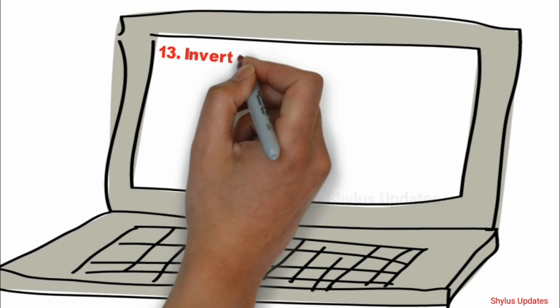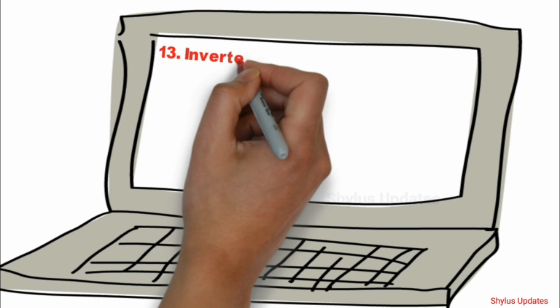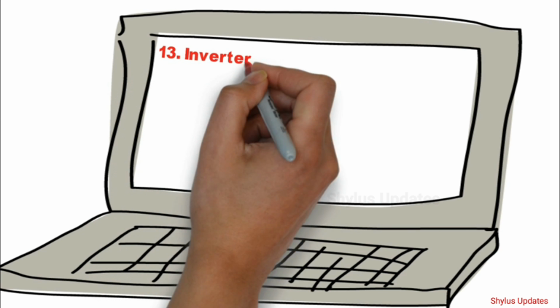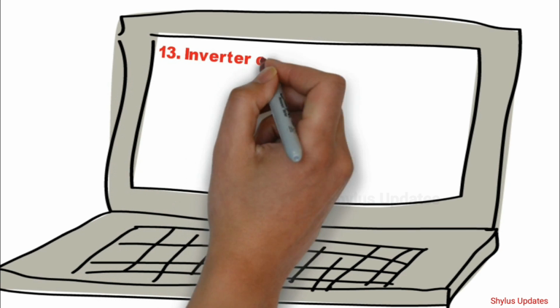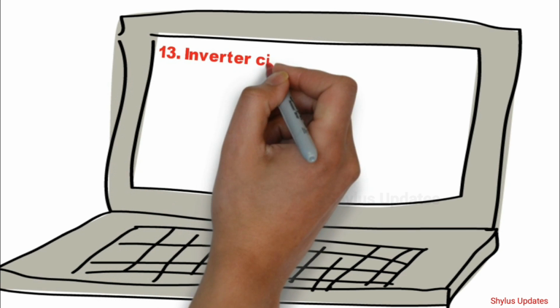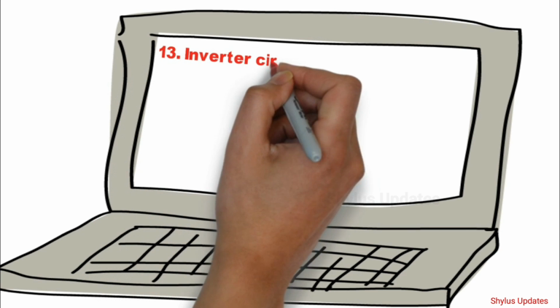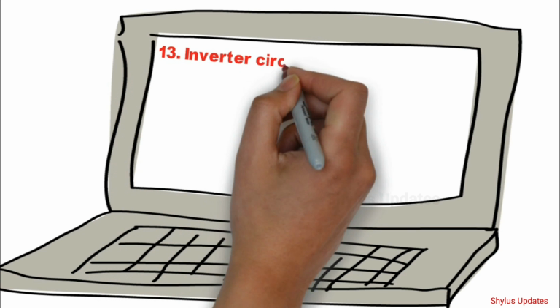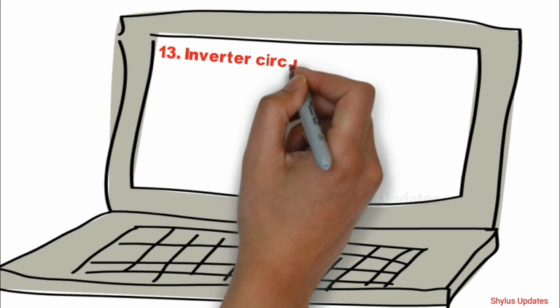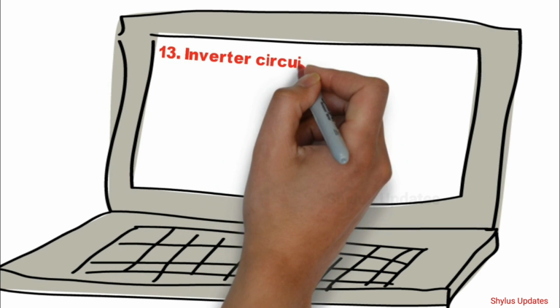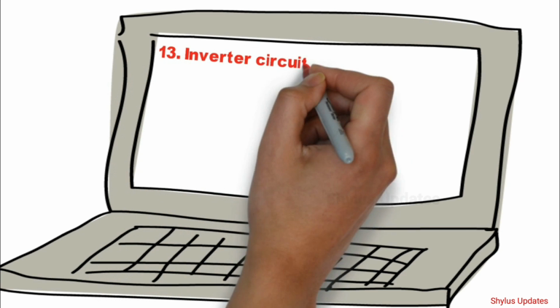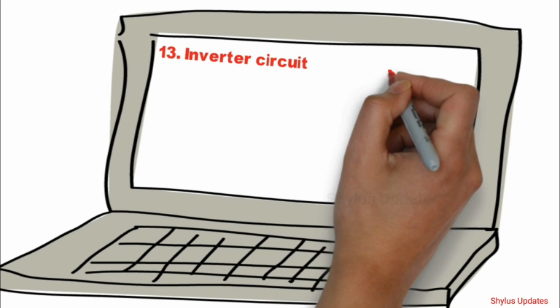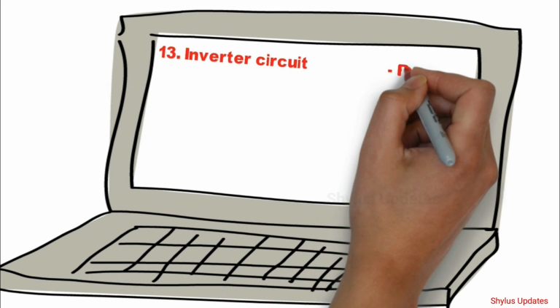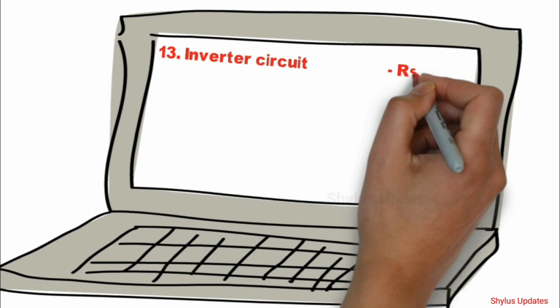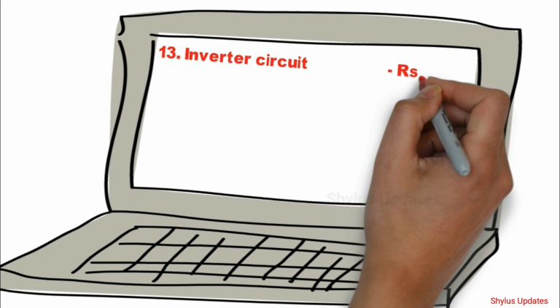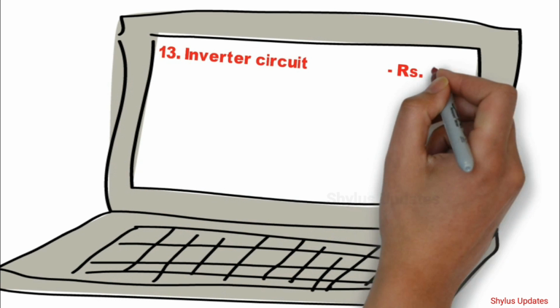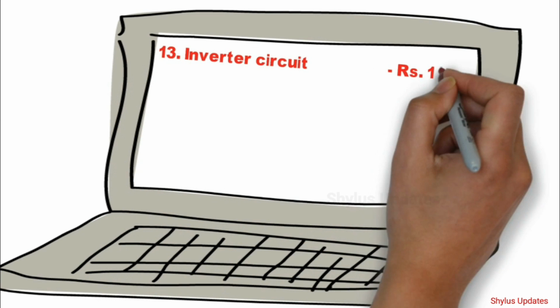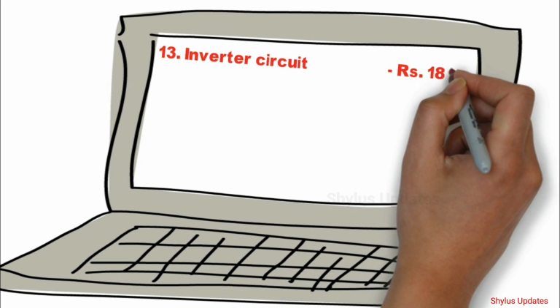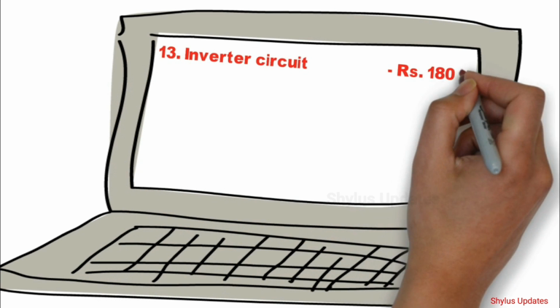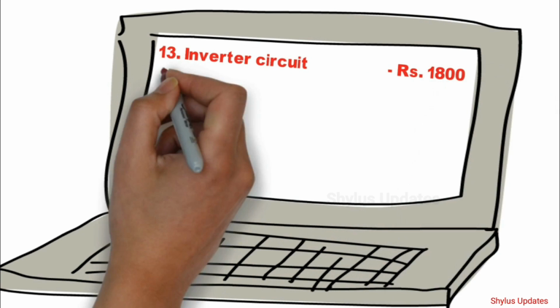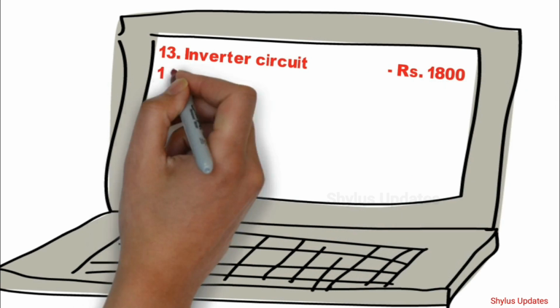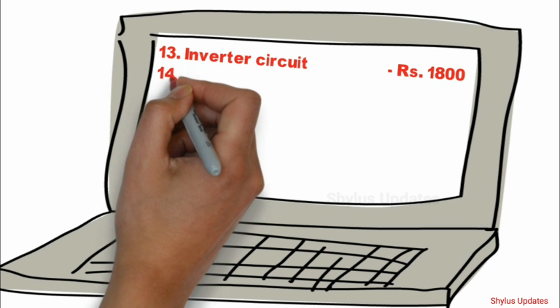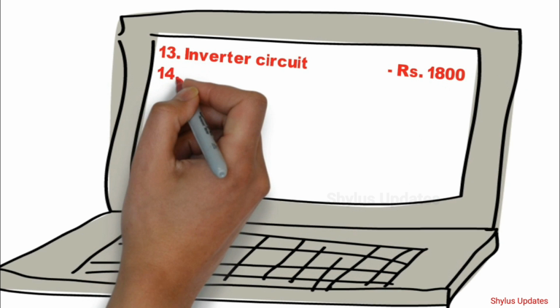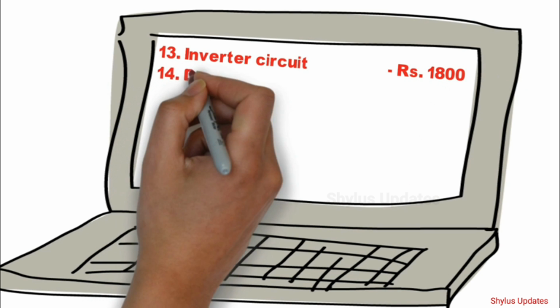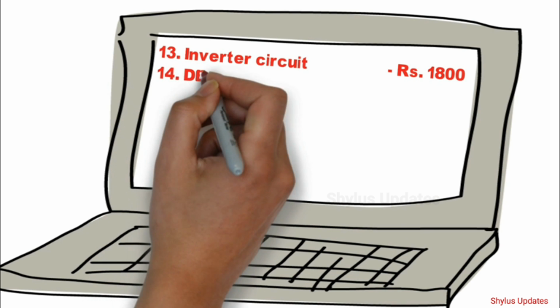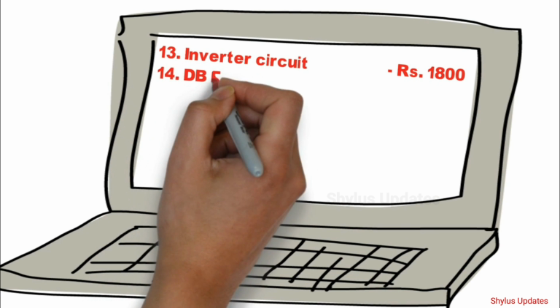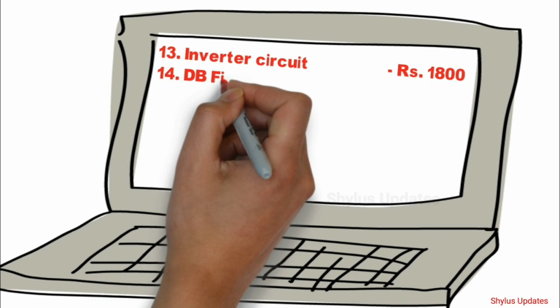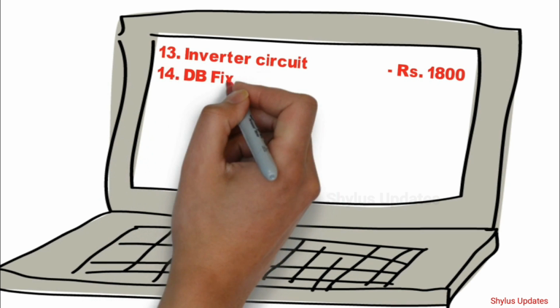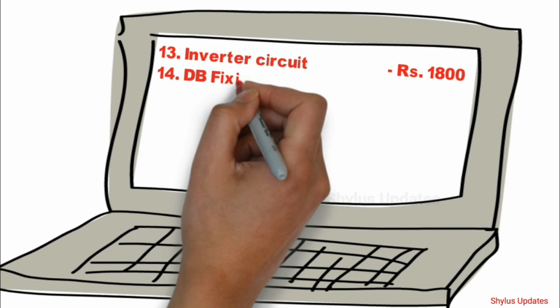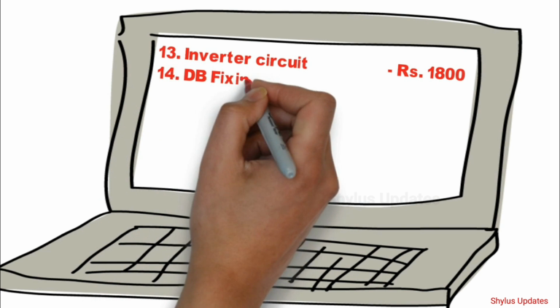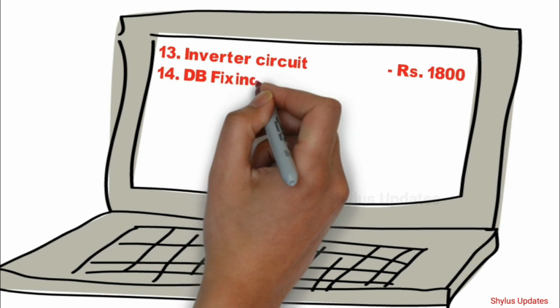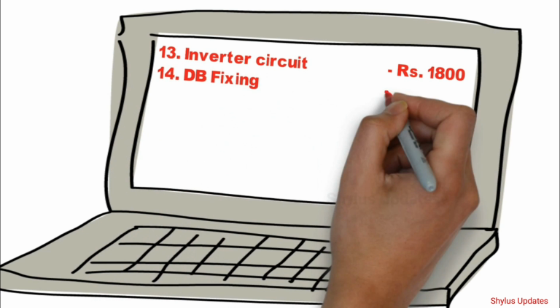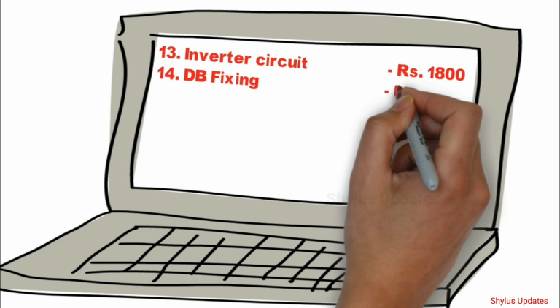Inverter Circuit: Rs. 1800. DB Fixing: Rs. 1000.